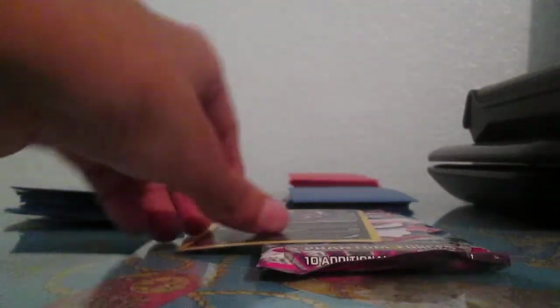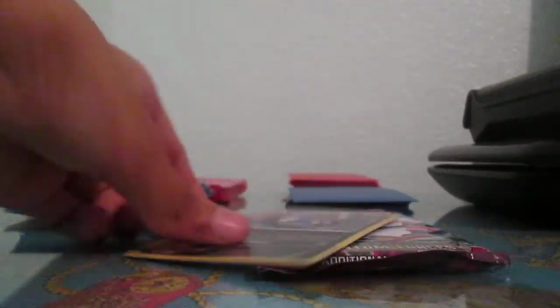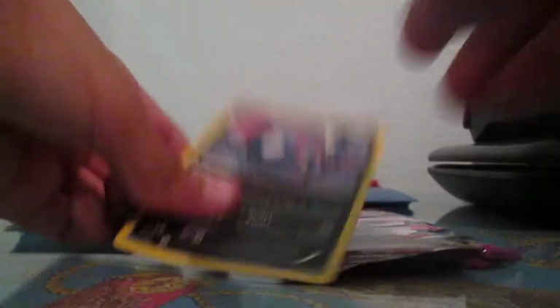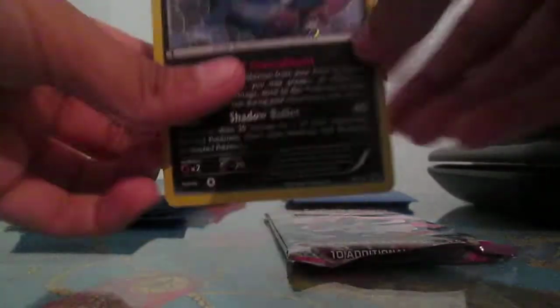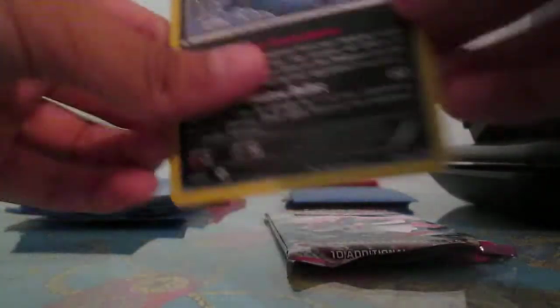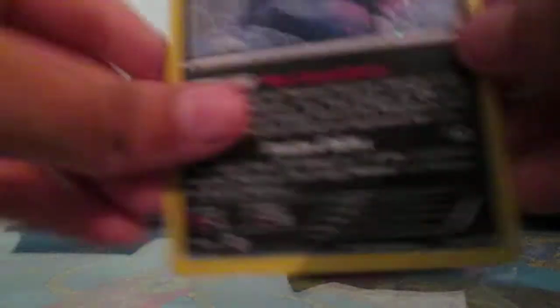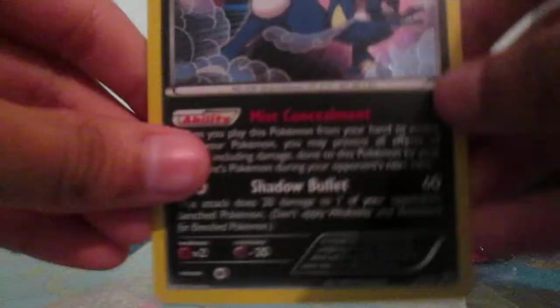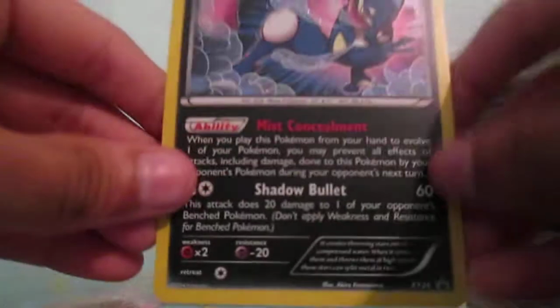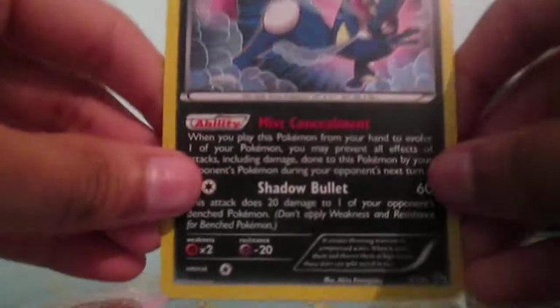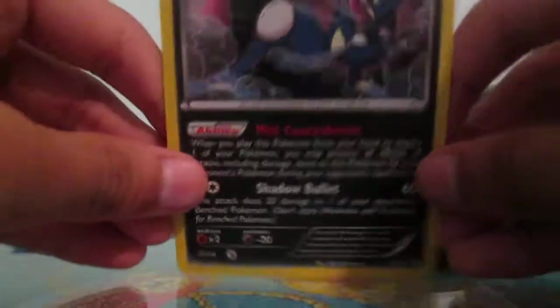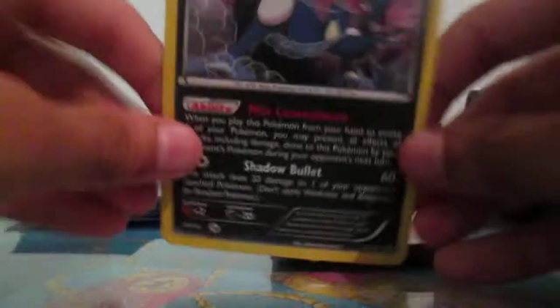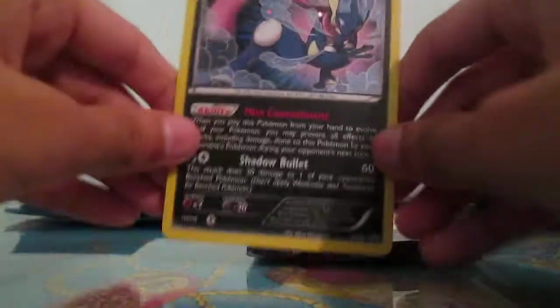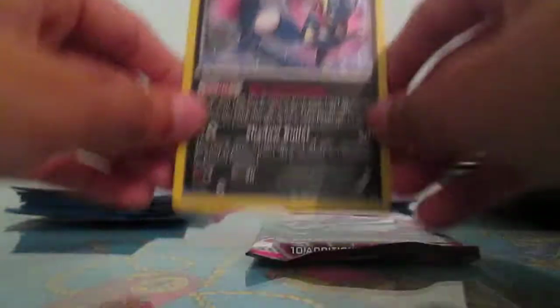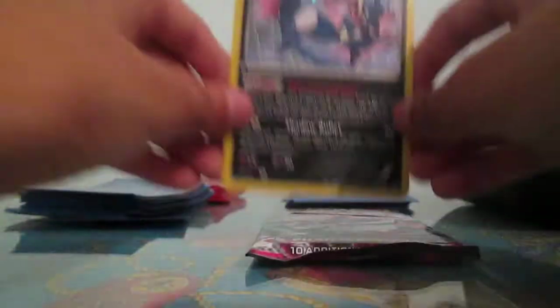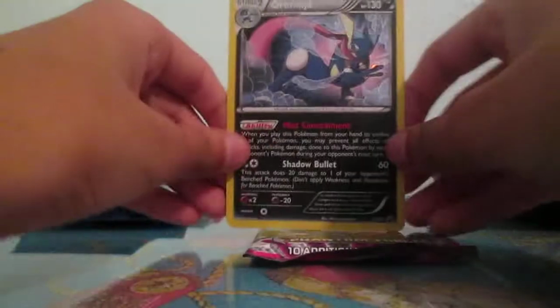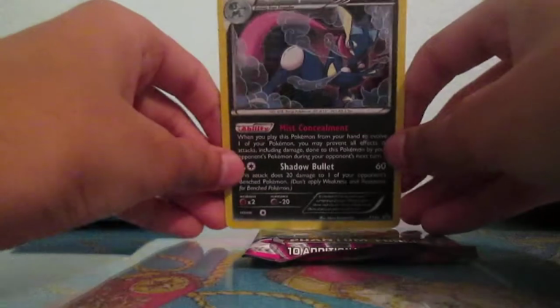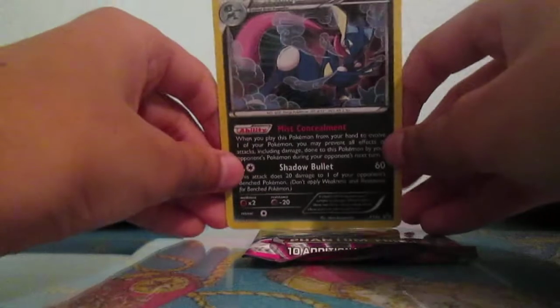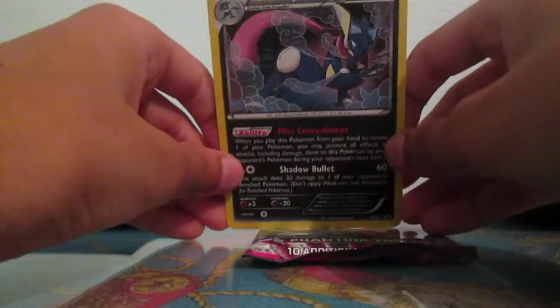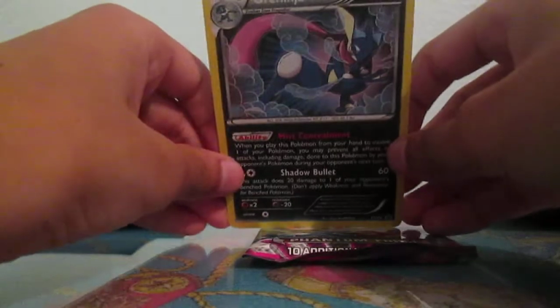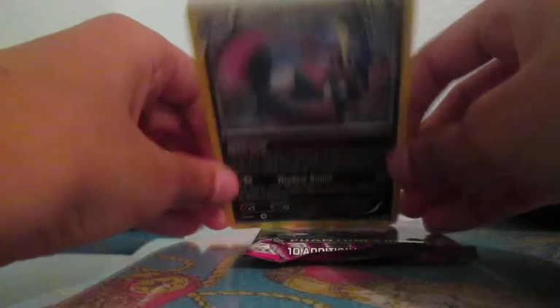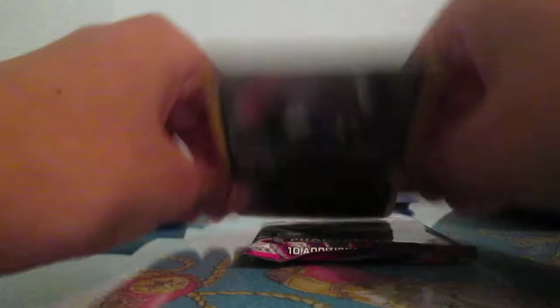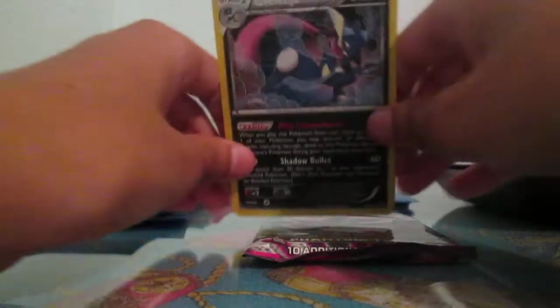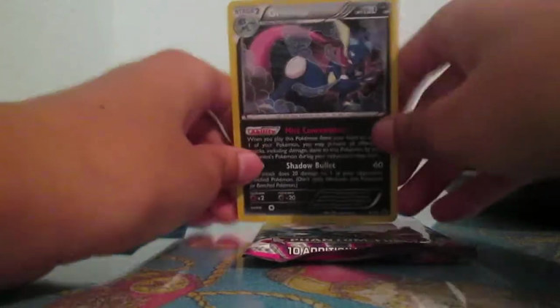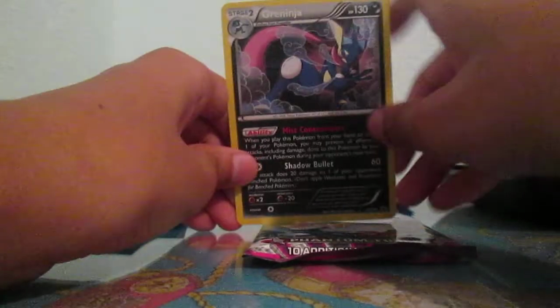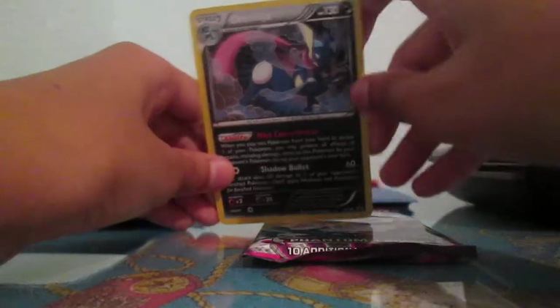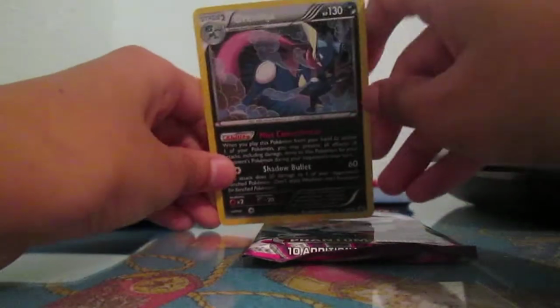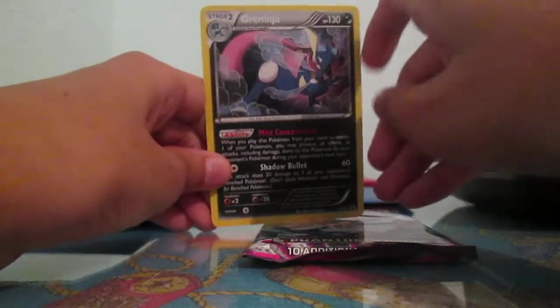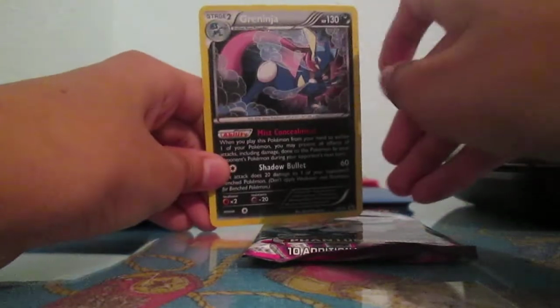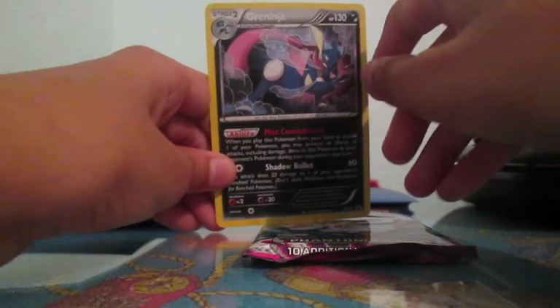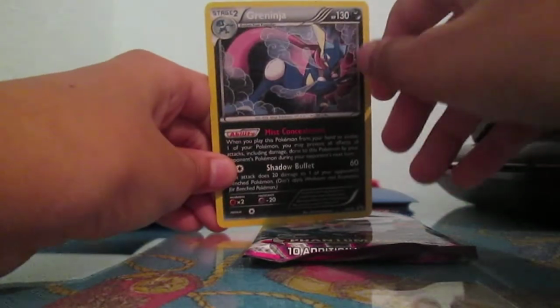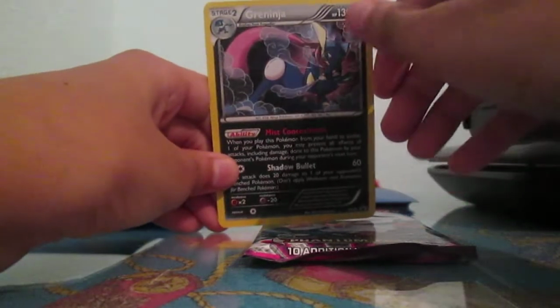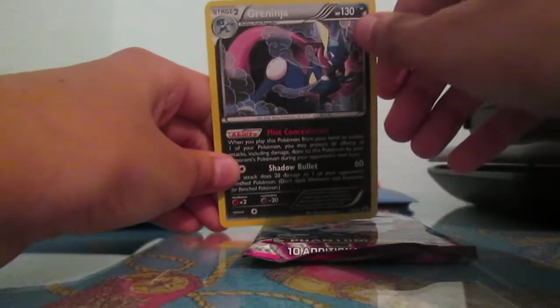Here's the Greninja promo. As you can see, it's darkness type.